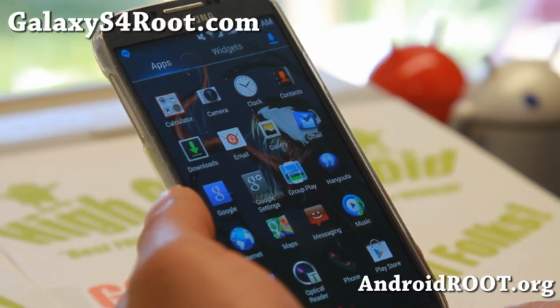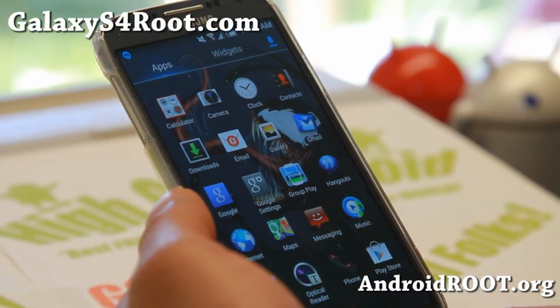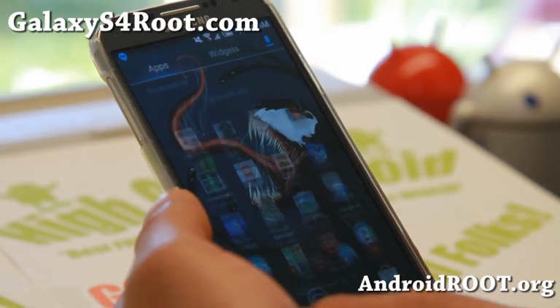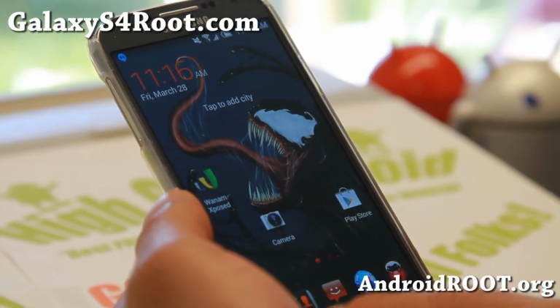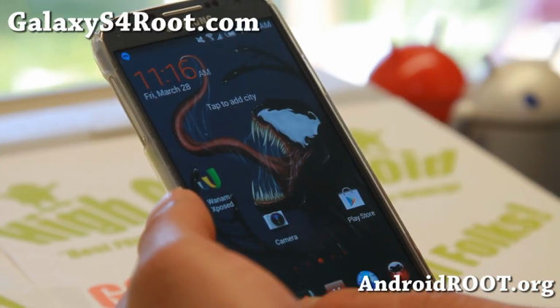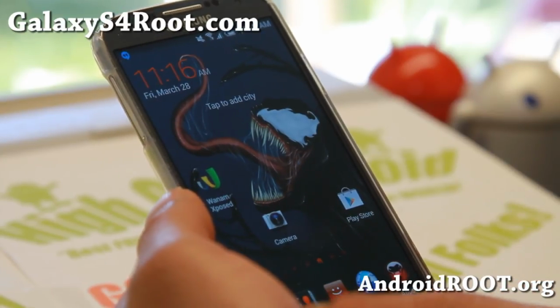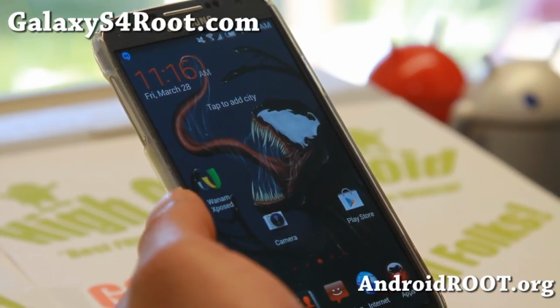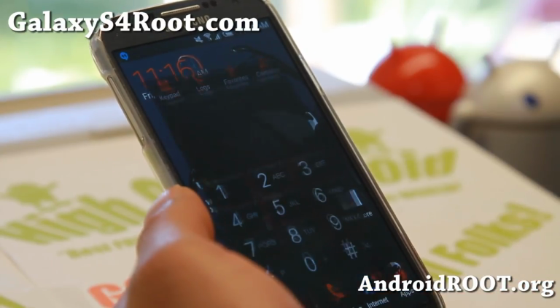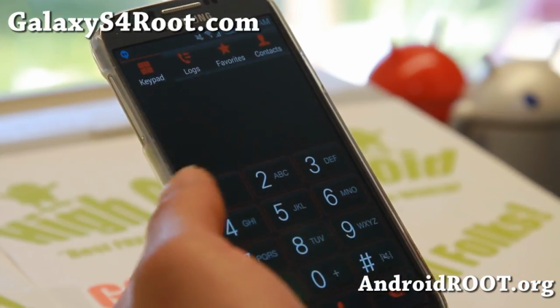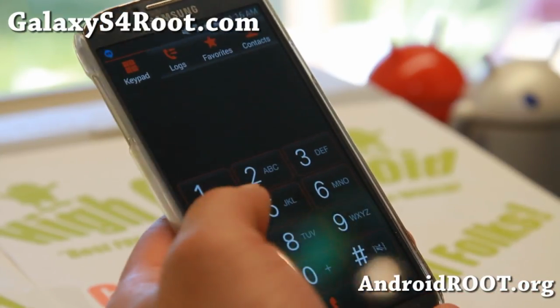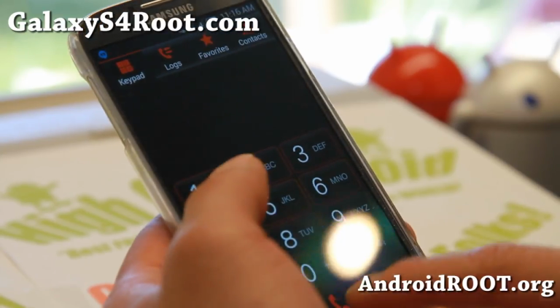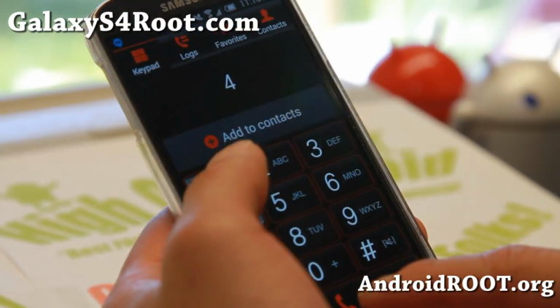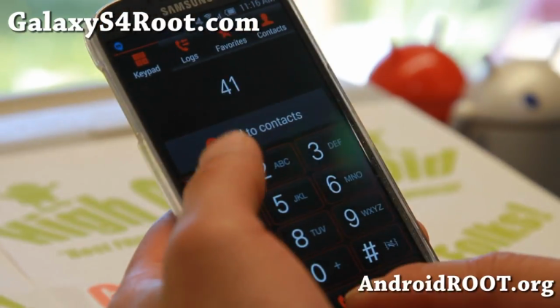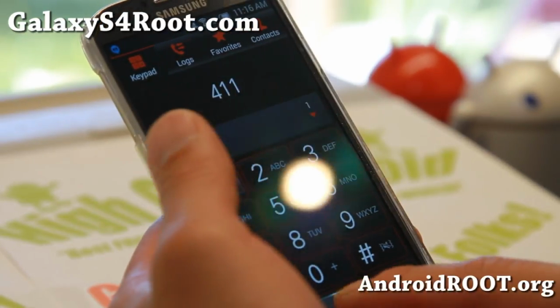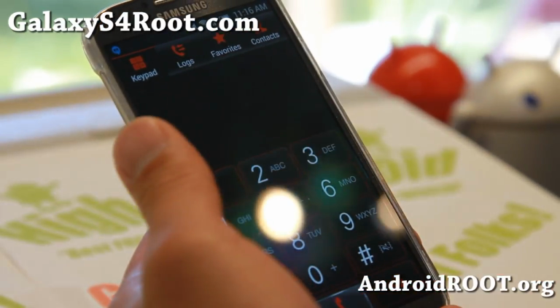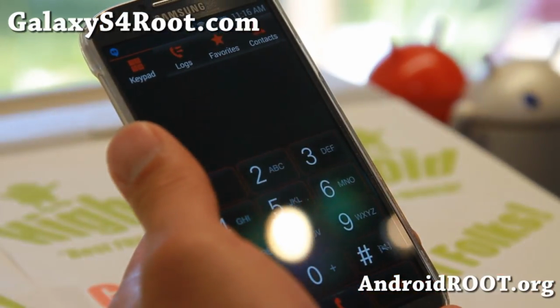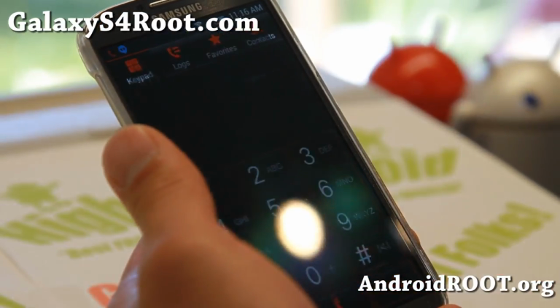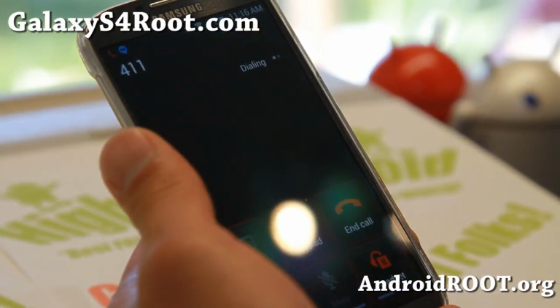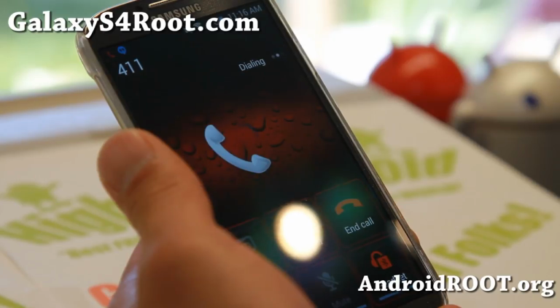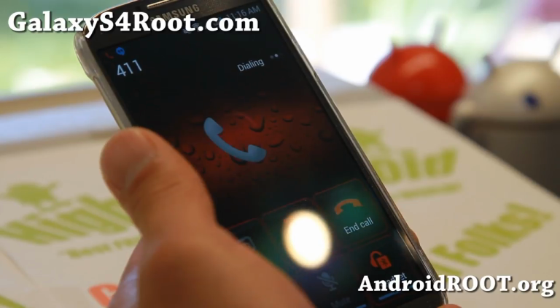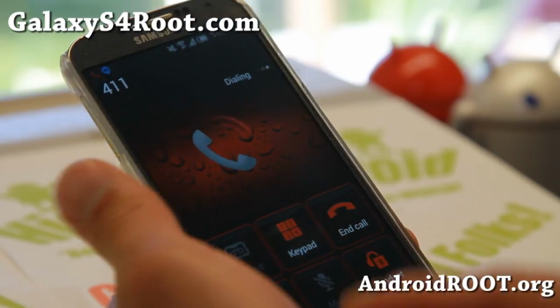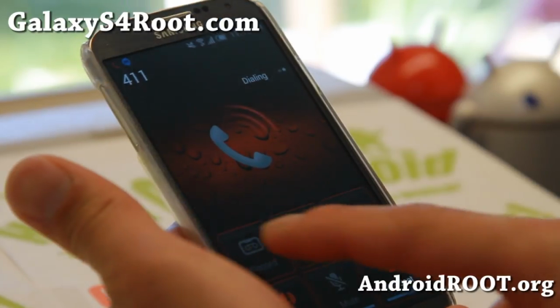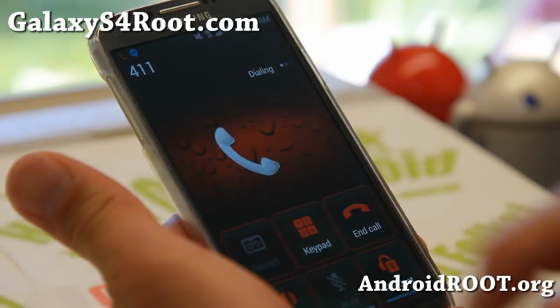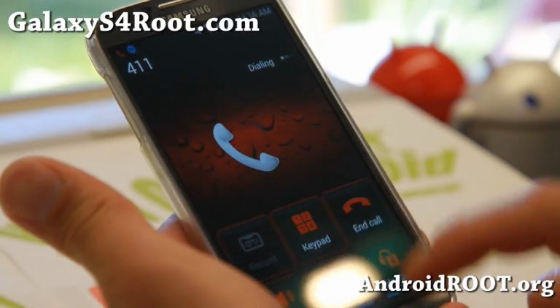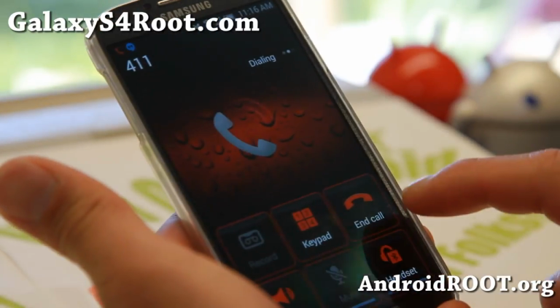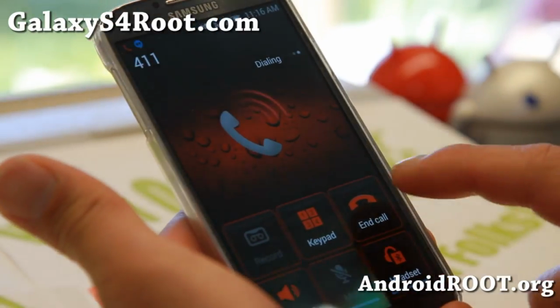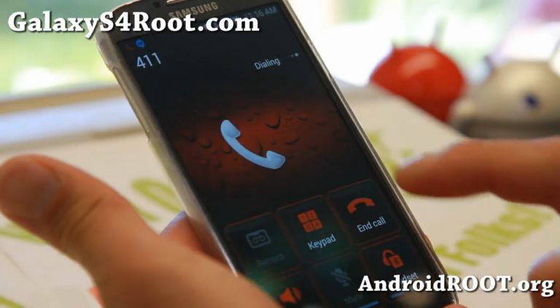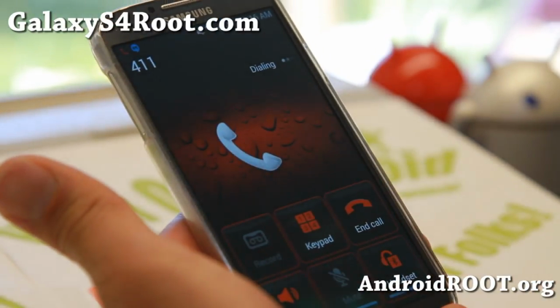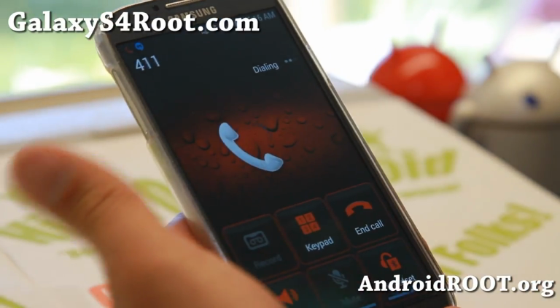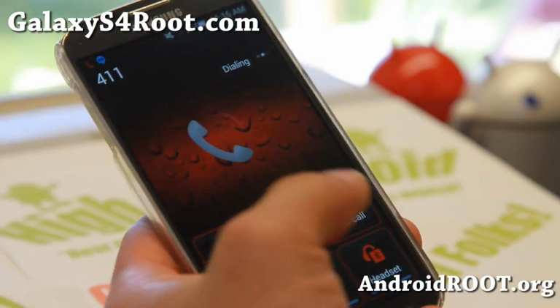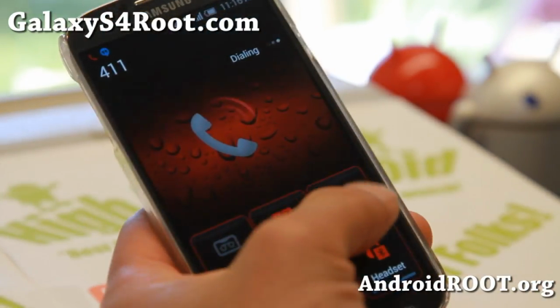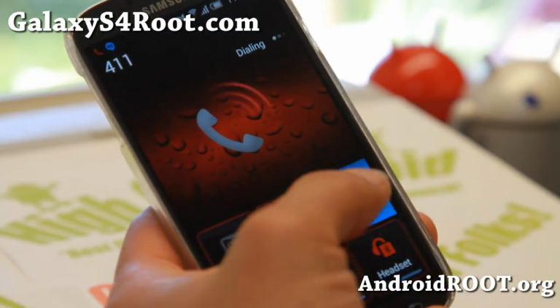It does have some great features. It does have call recording — there's a record button right there. Very nice stuff.